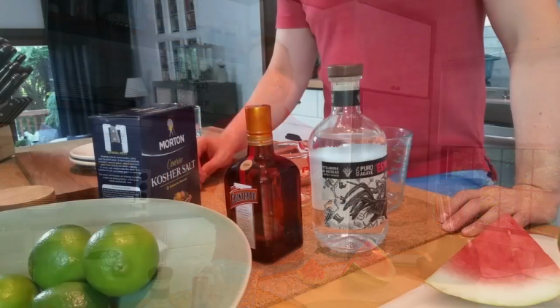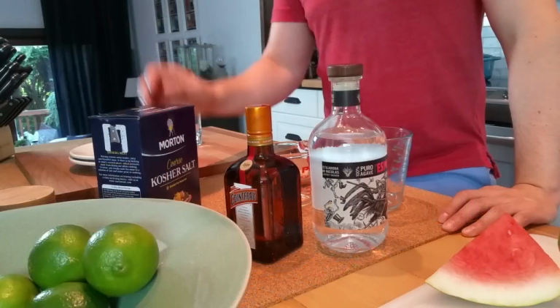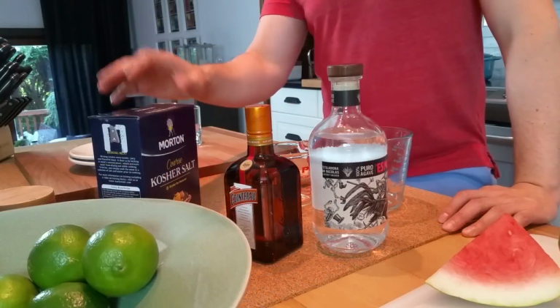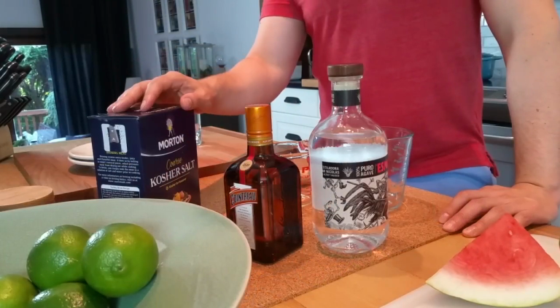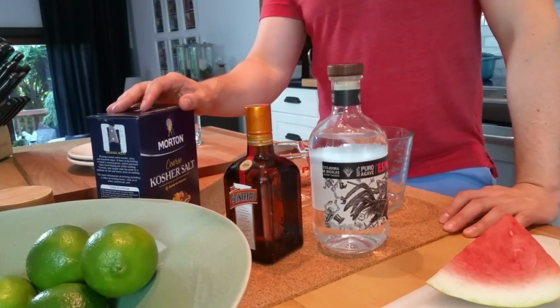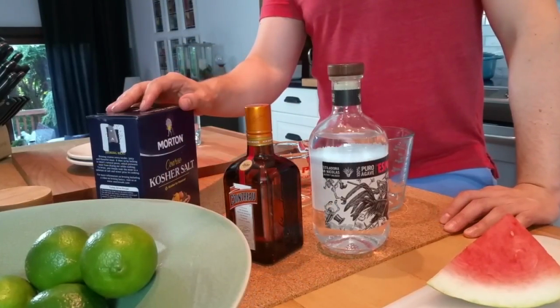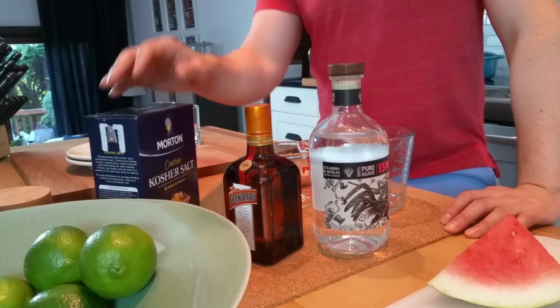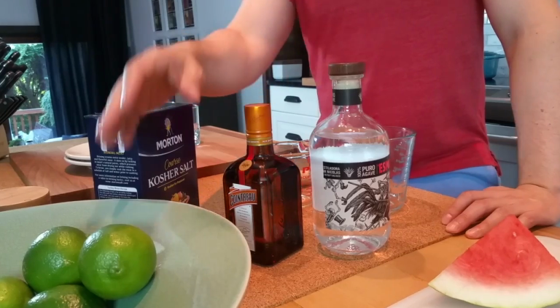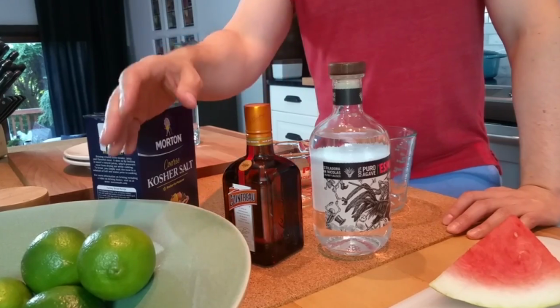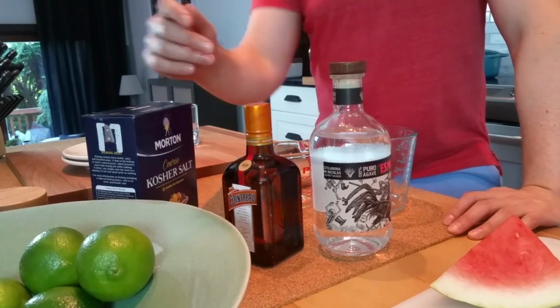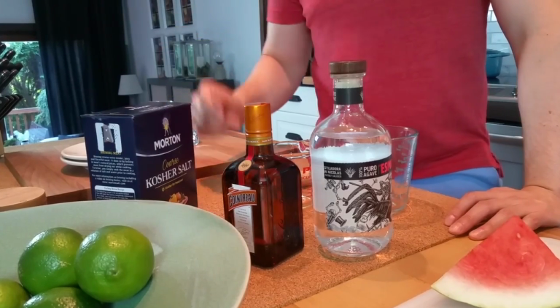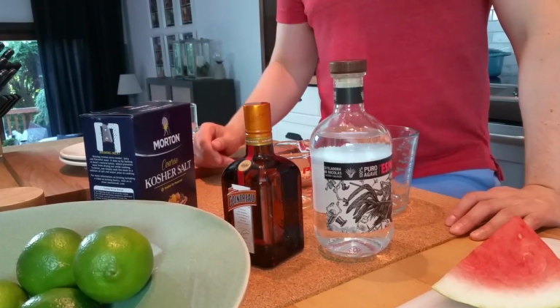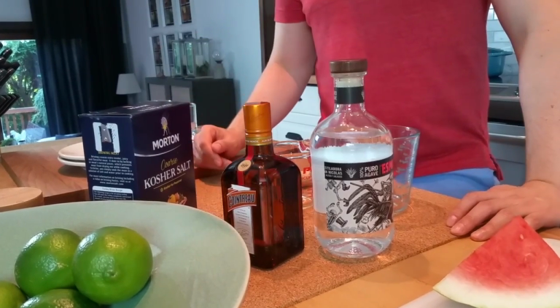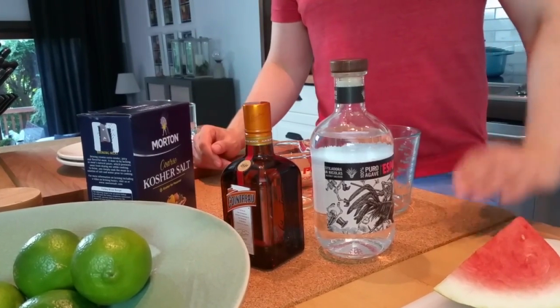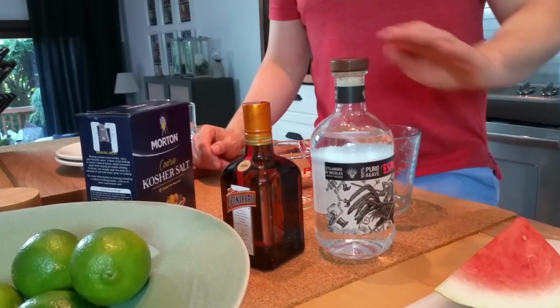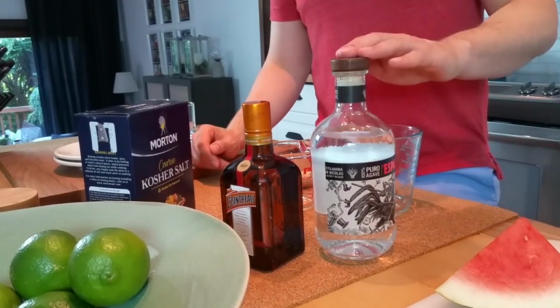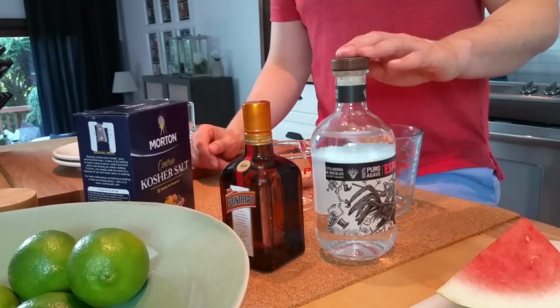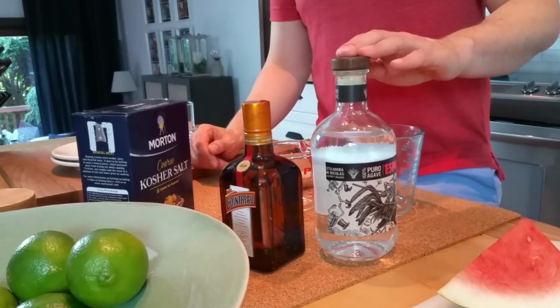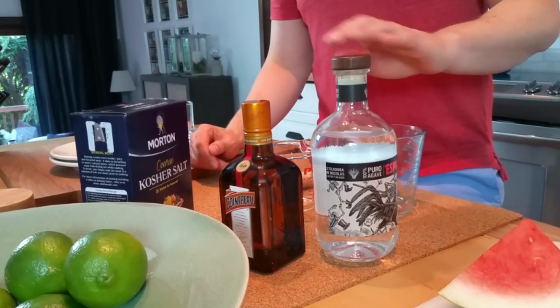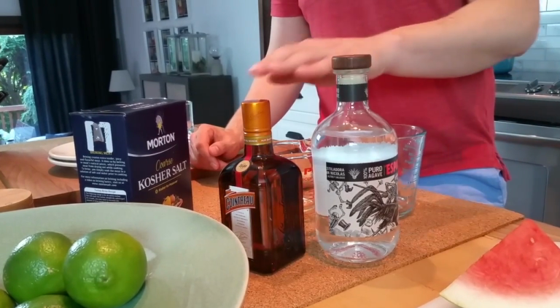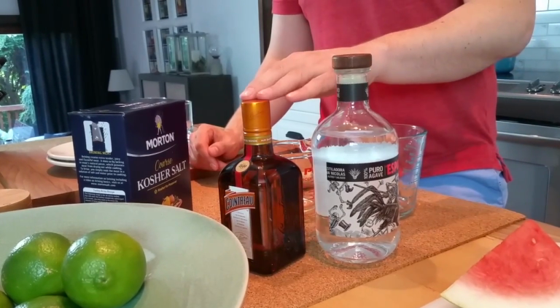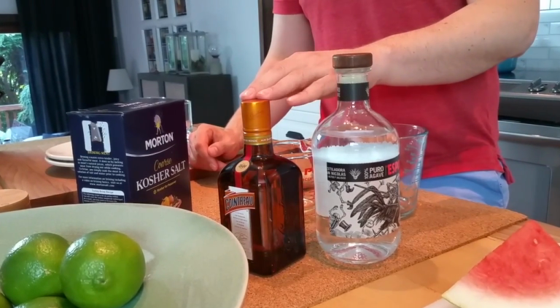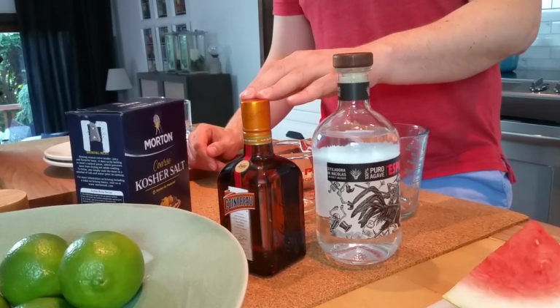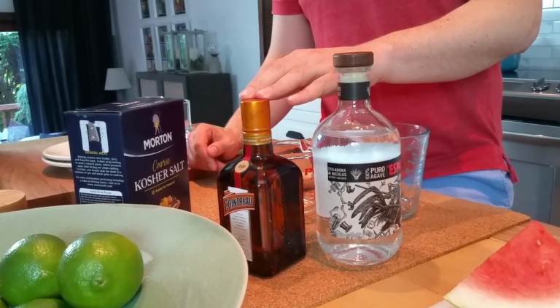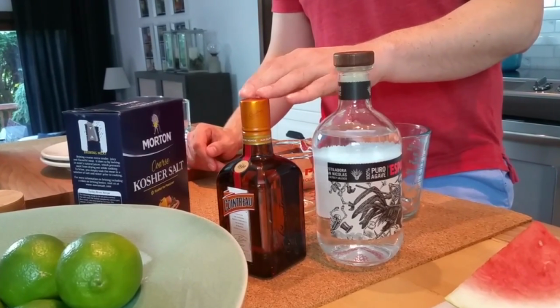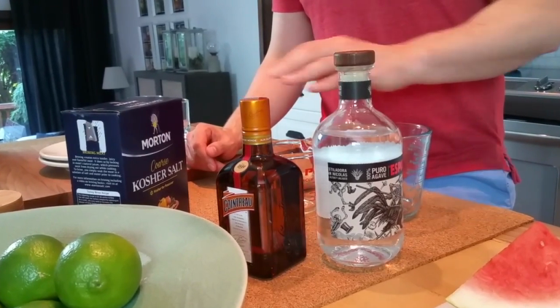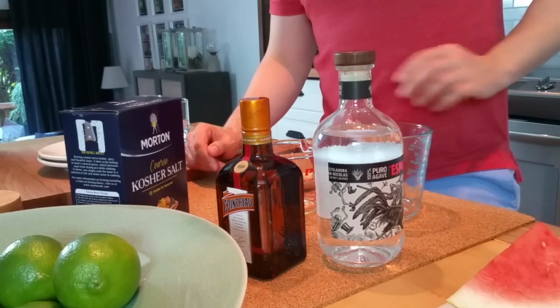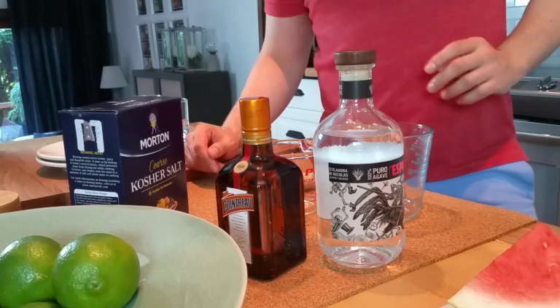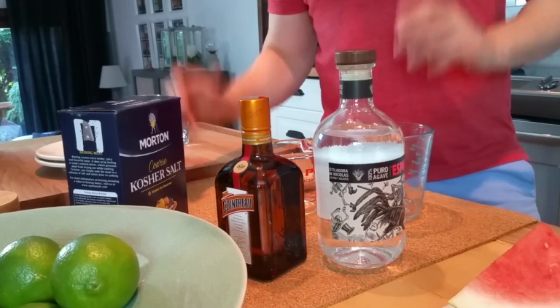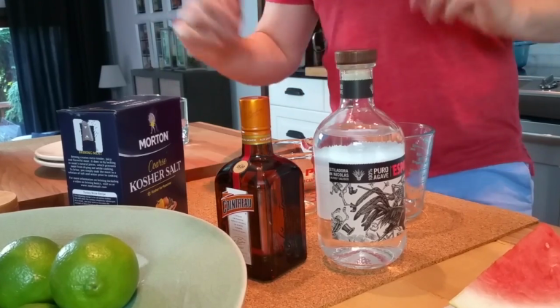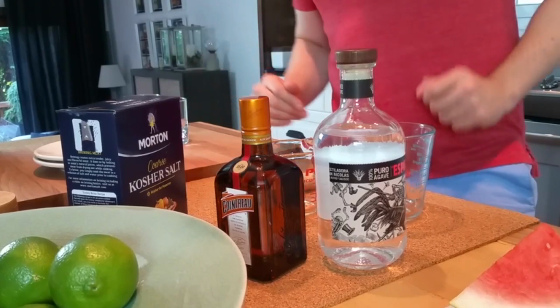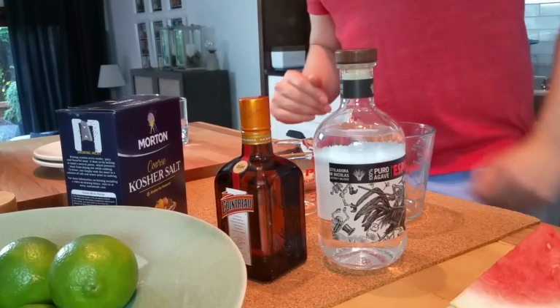You'll want some kosher salt, some limes, a good tequila, and some type of orange liqueur. Let's put a couple together.